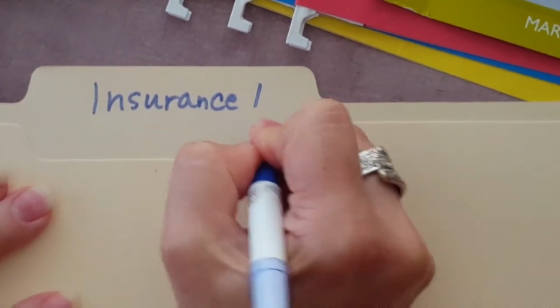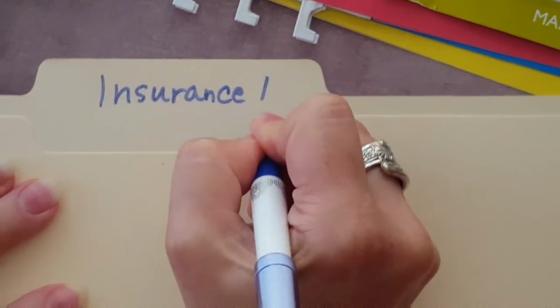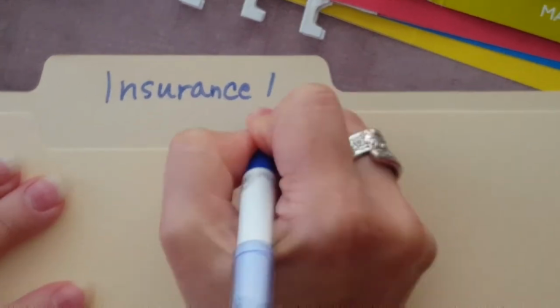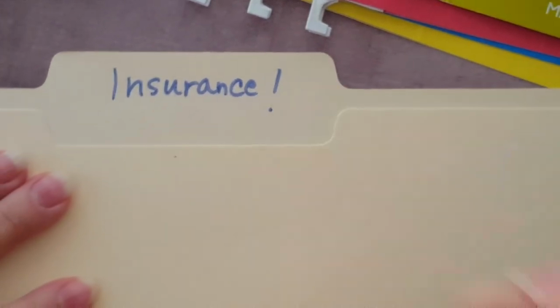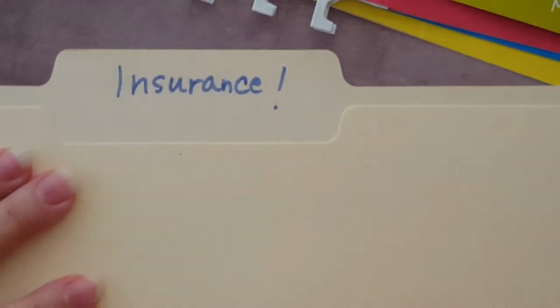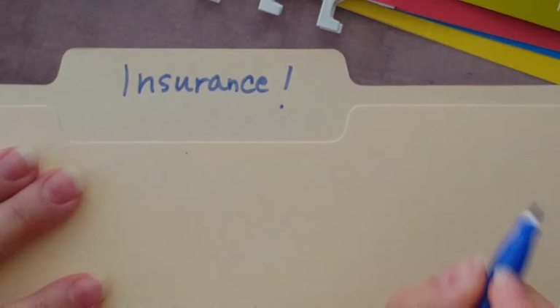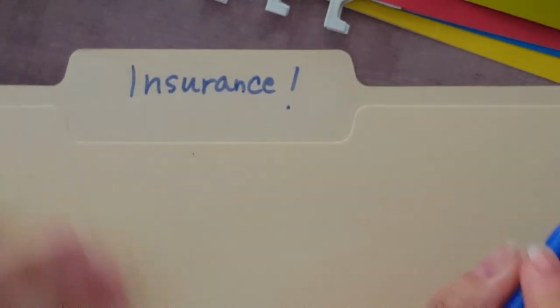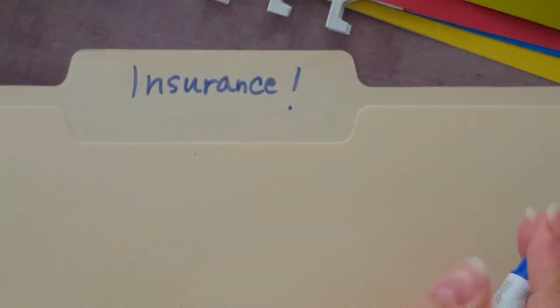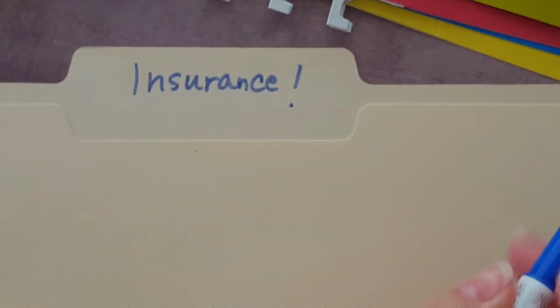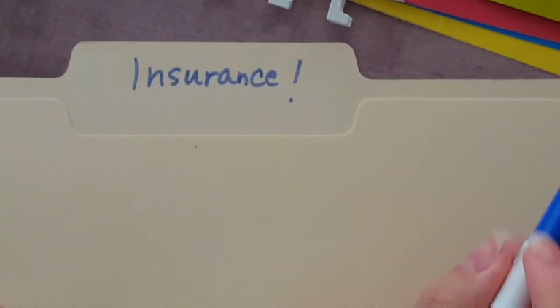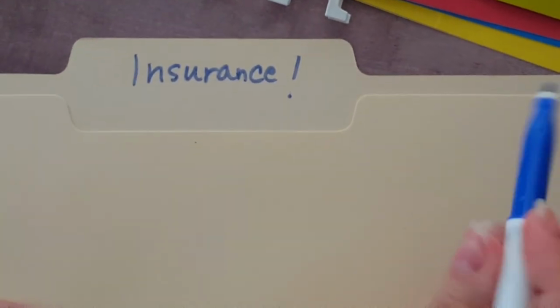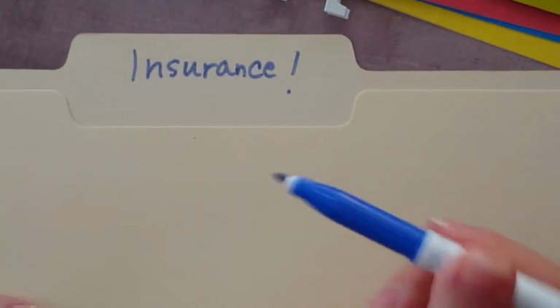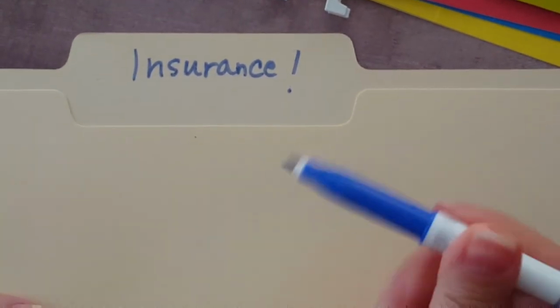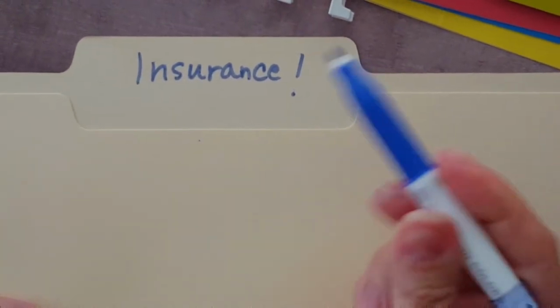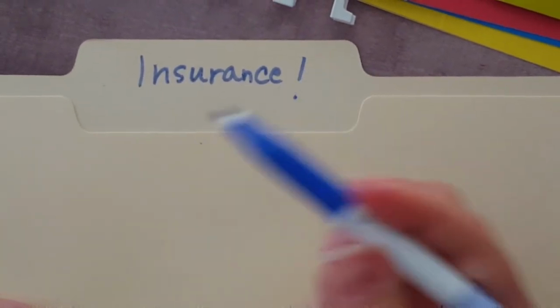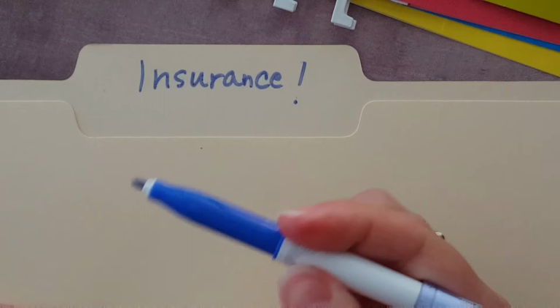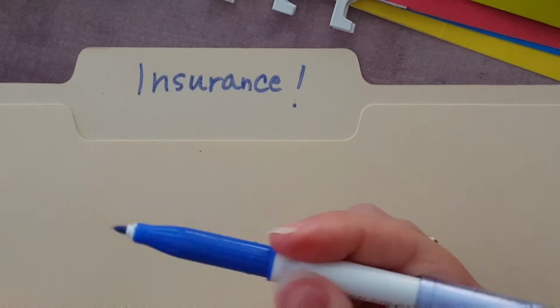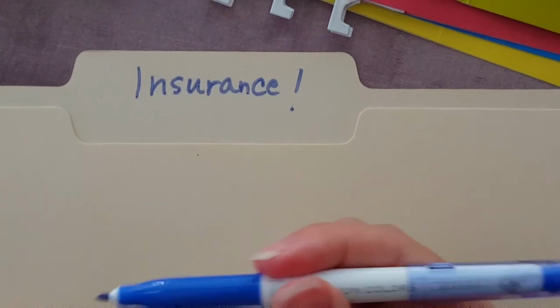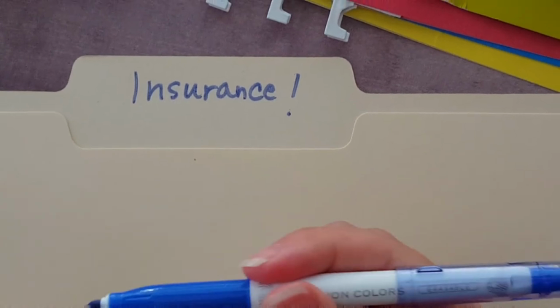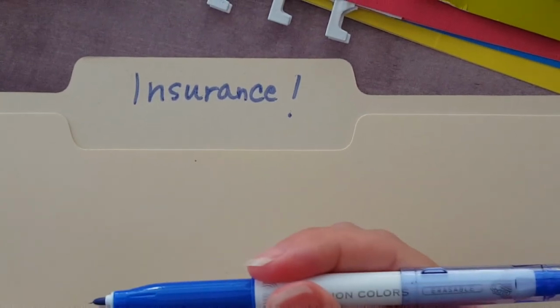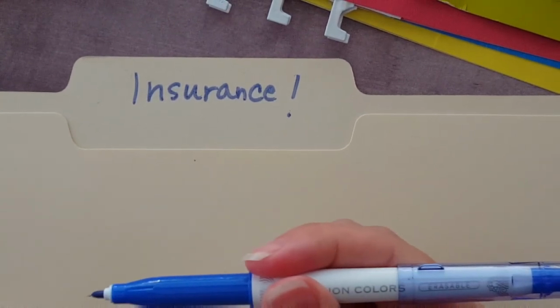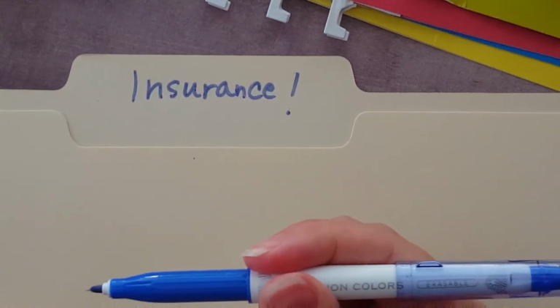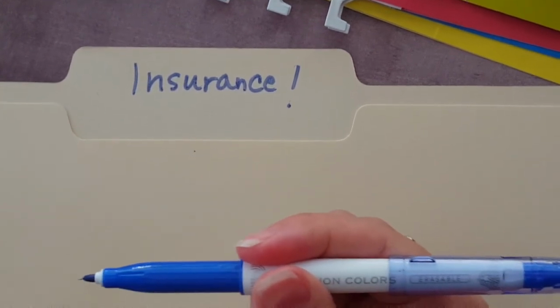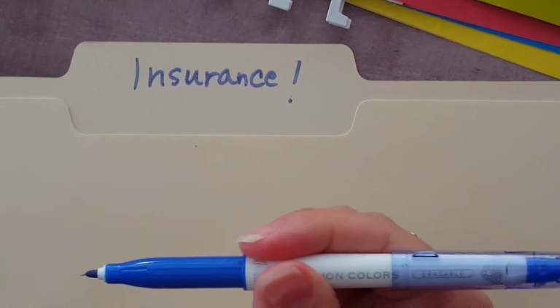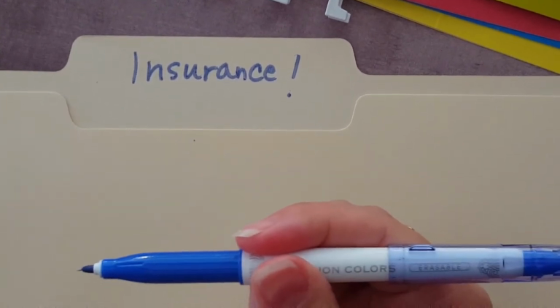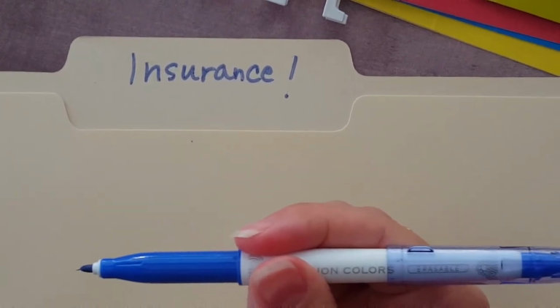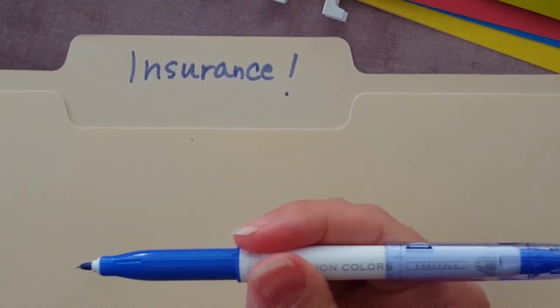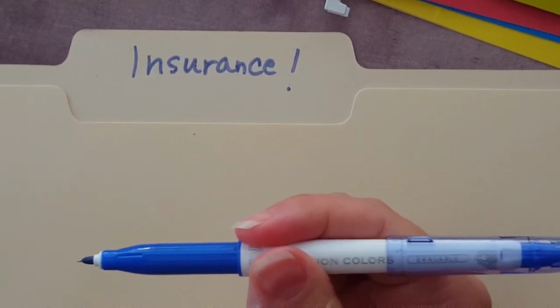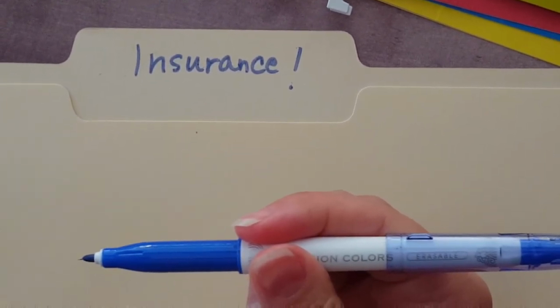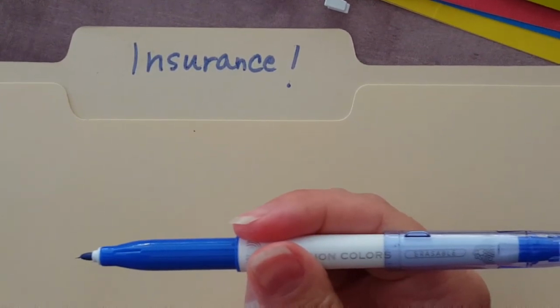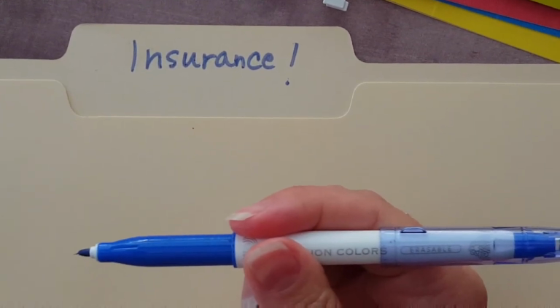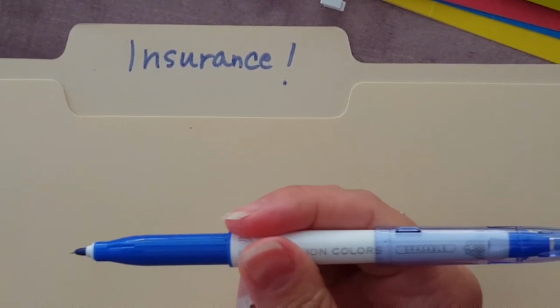Guys, you don't have to be worried anymore that you're going to goof up, because these pens take care of it for you.